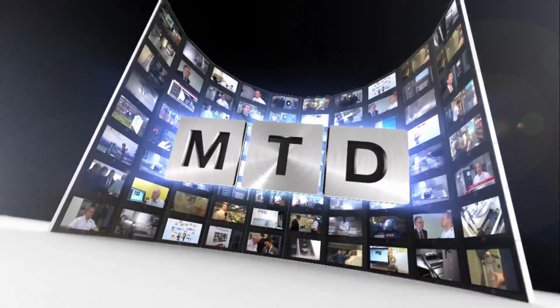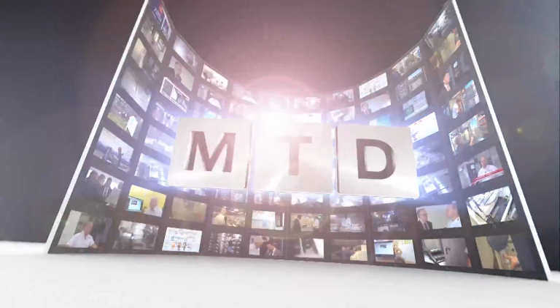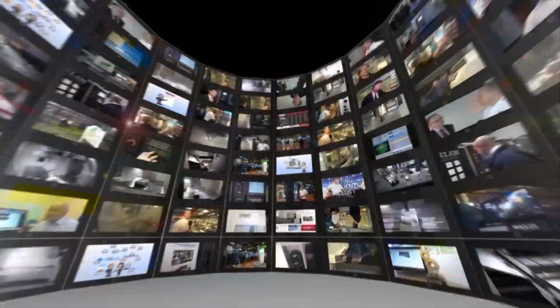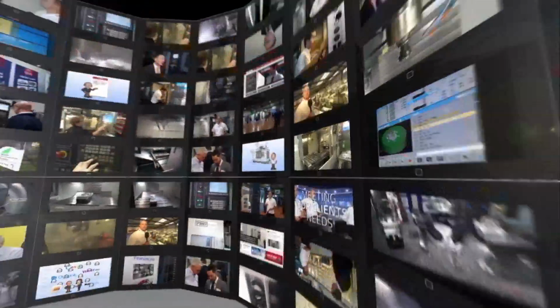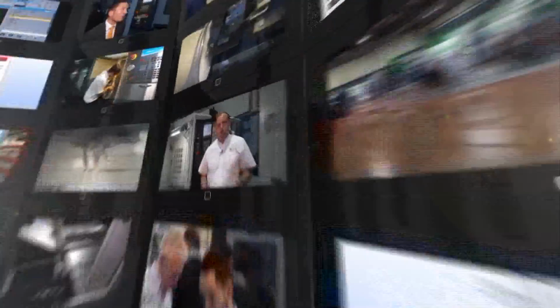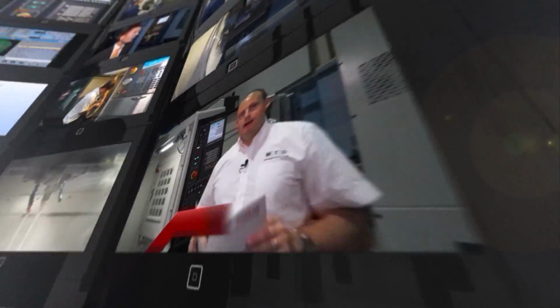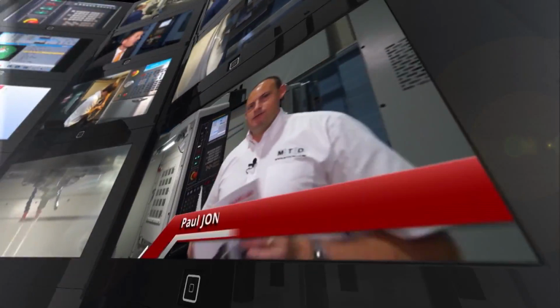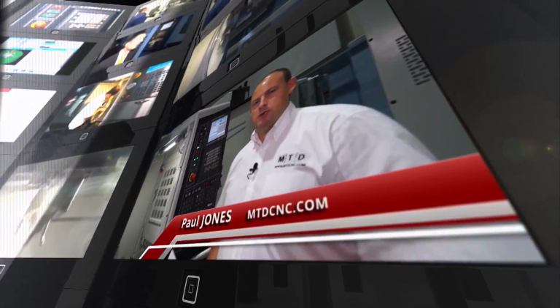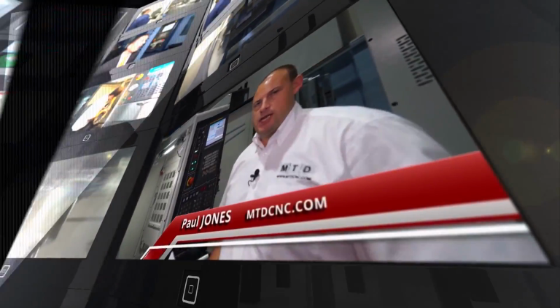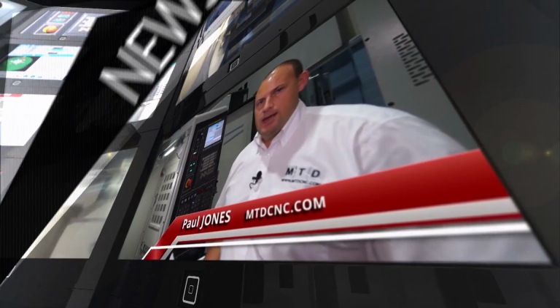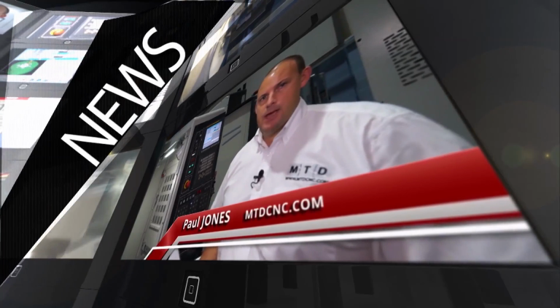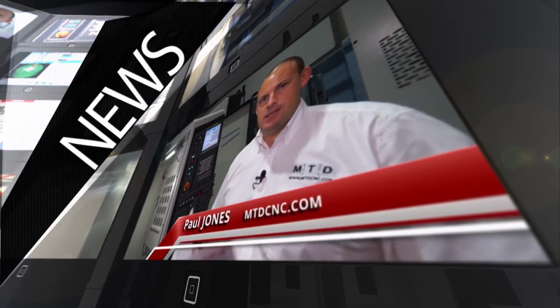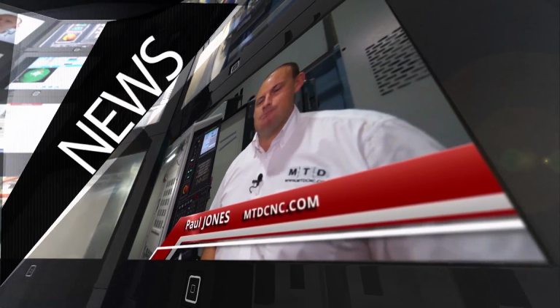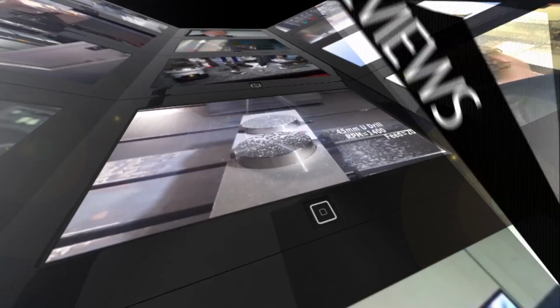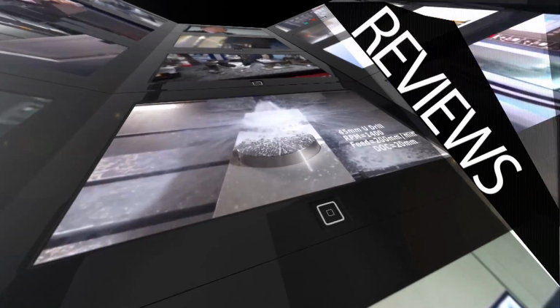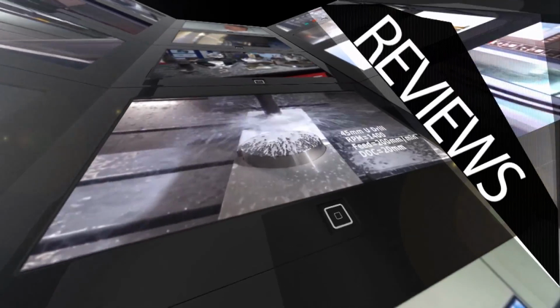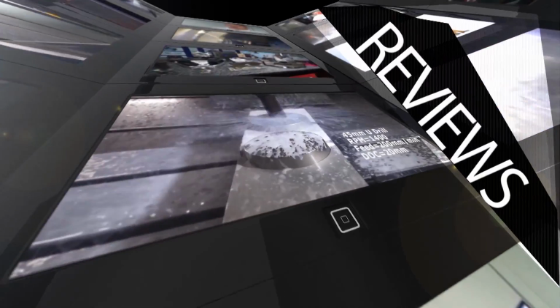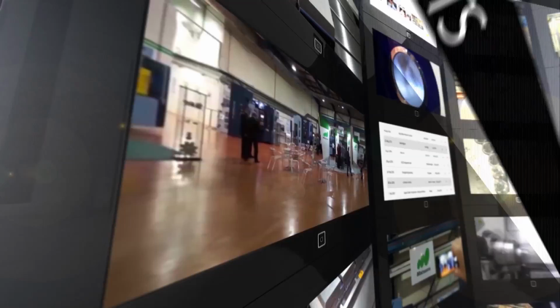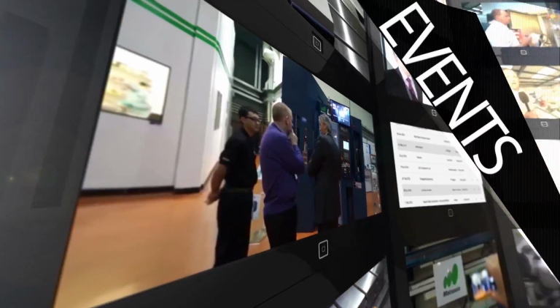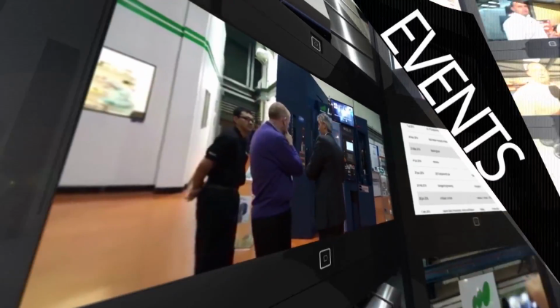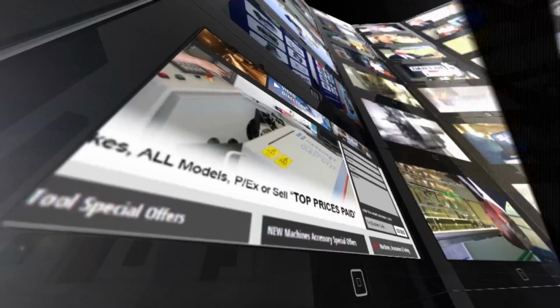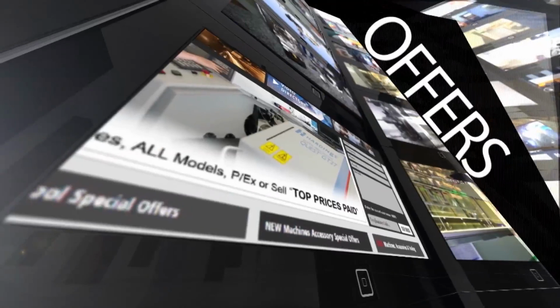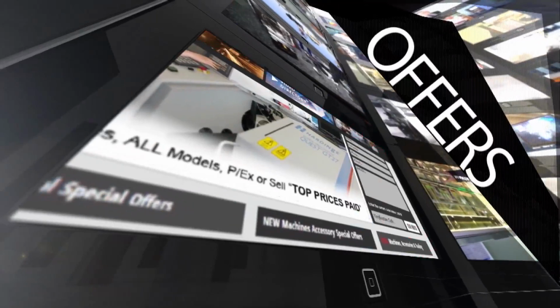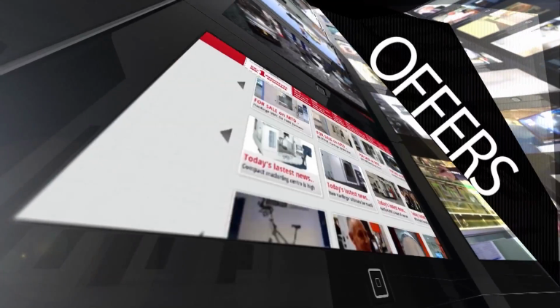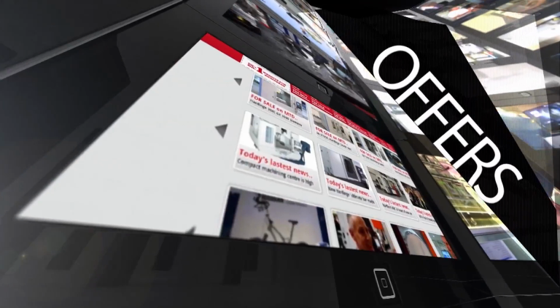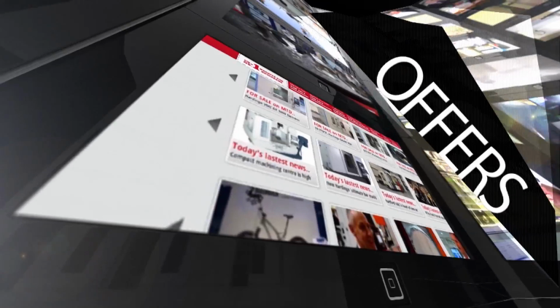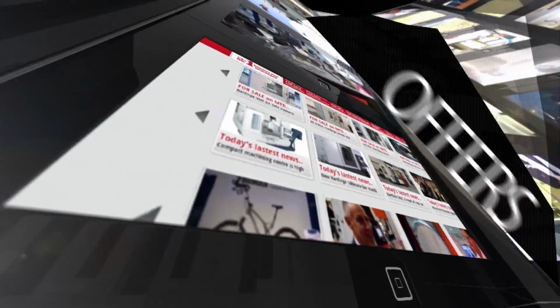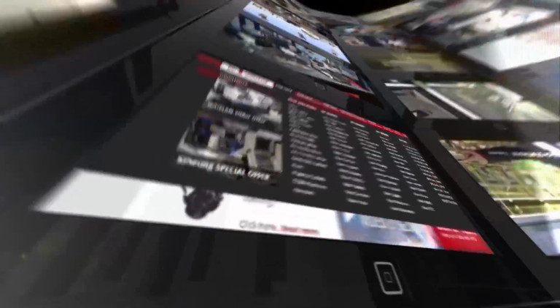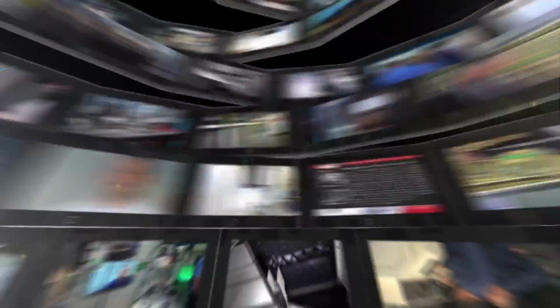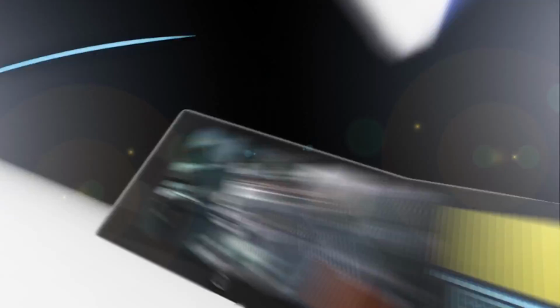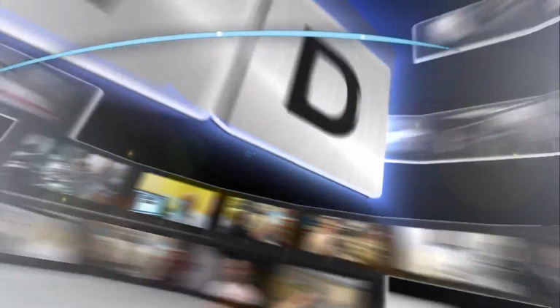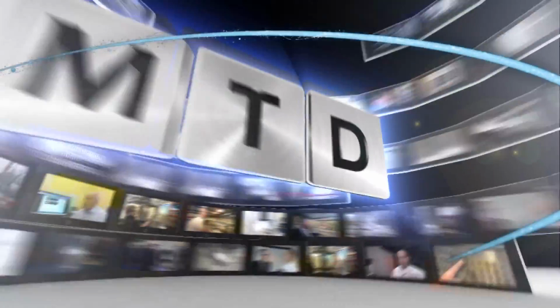MTDCNC, bringing you the latest engineering news, reviews, events and special offers via video media.